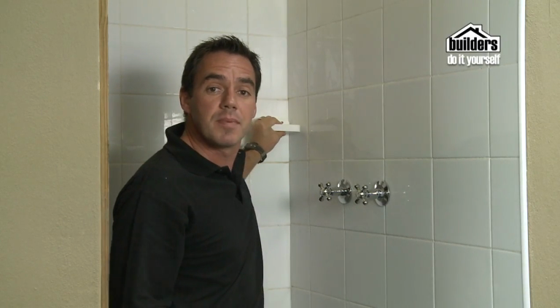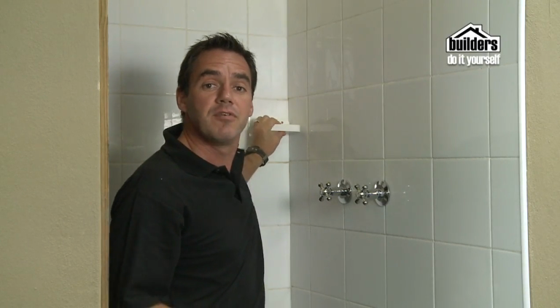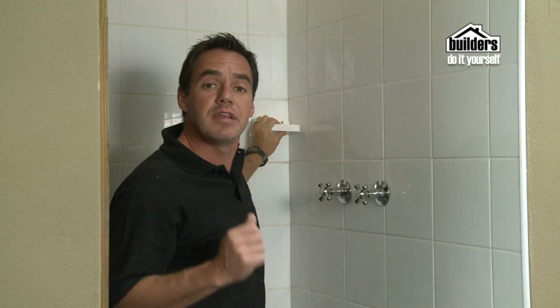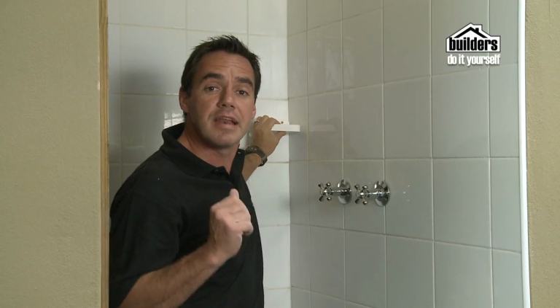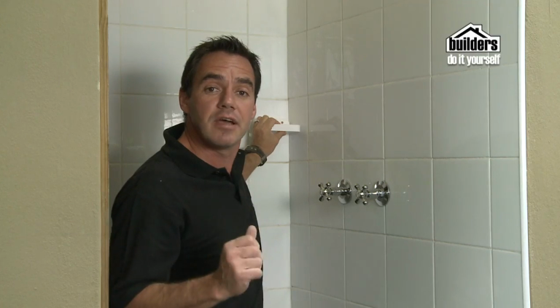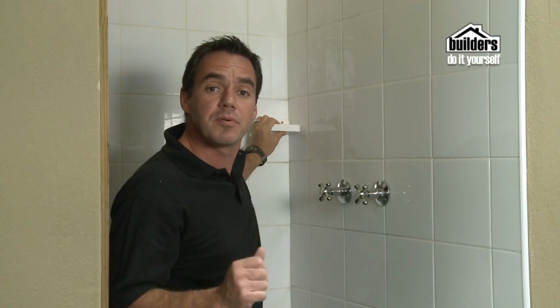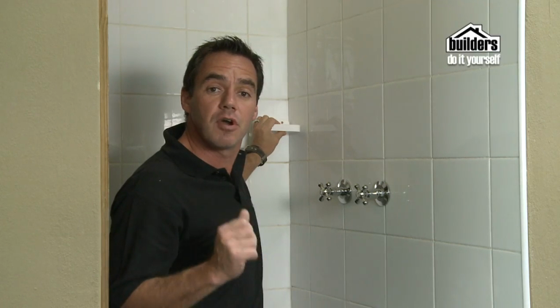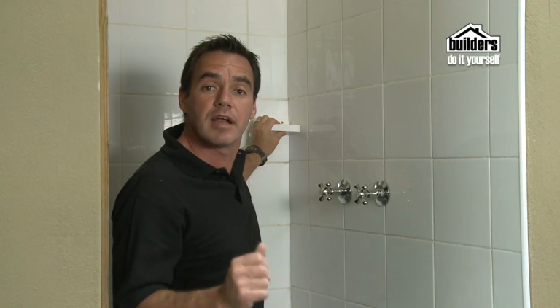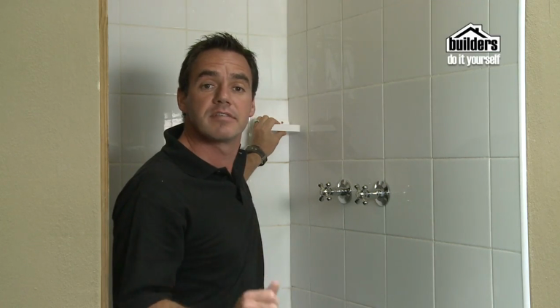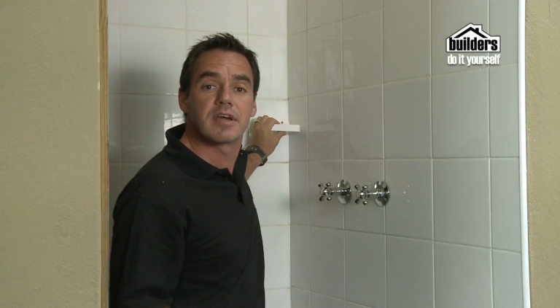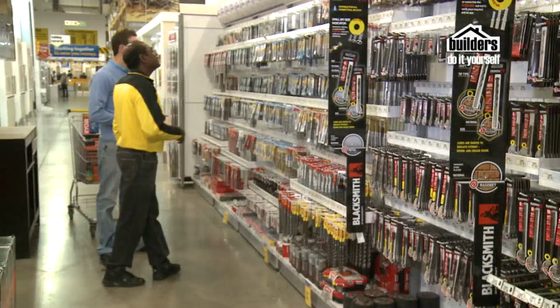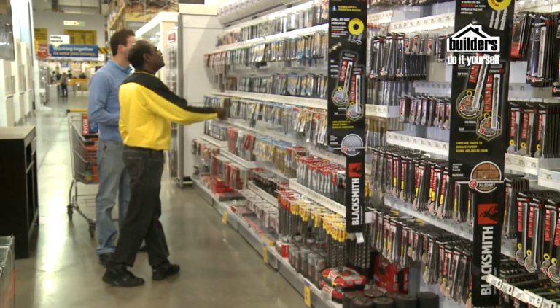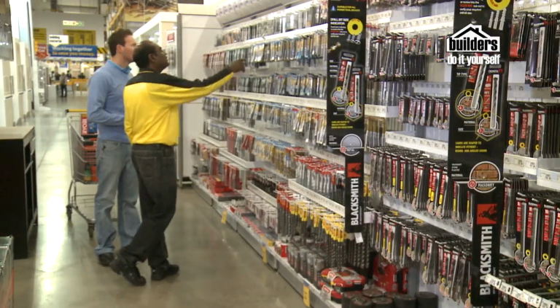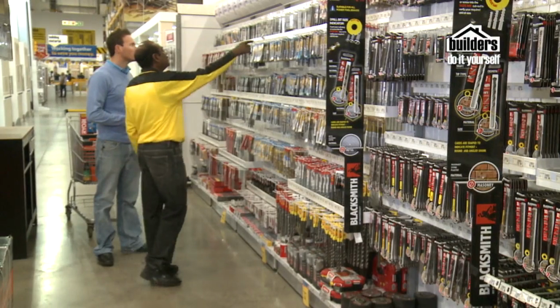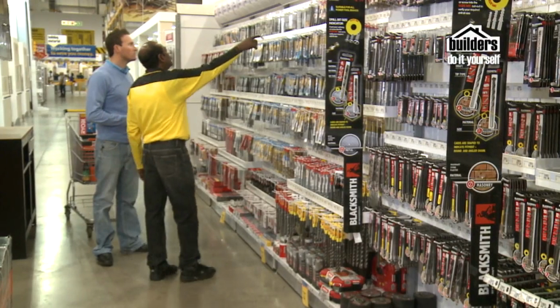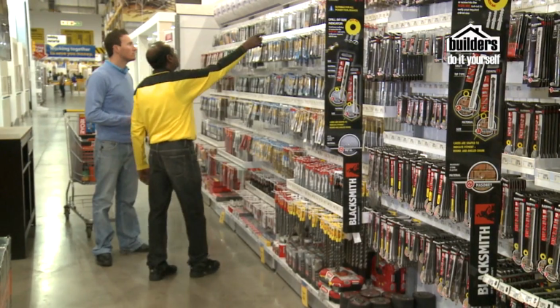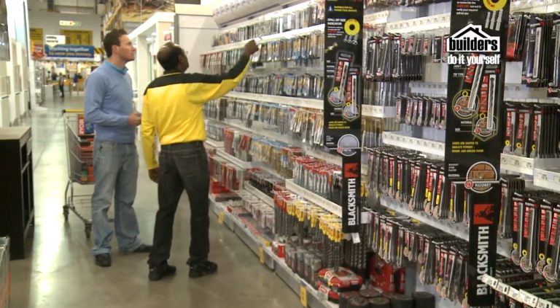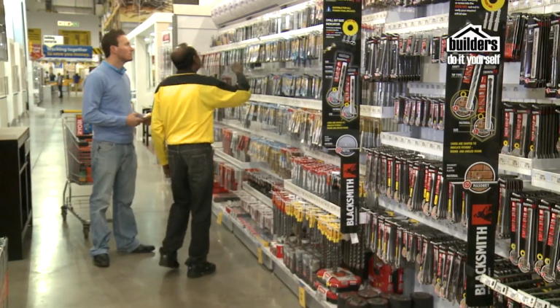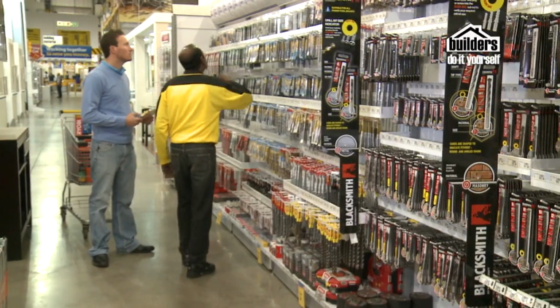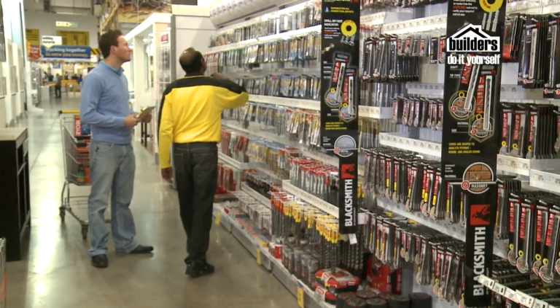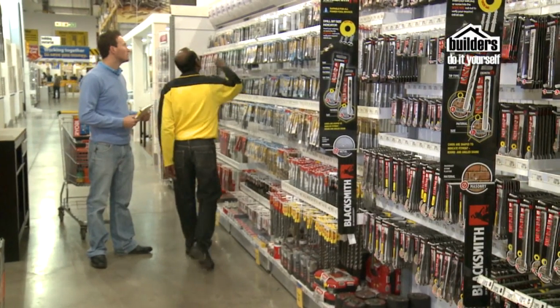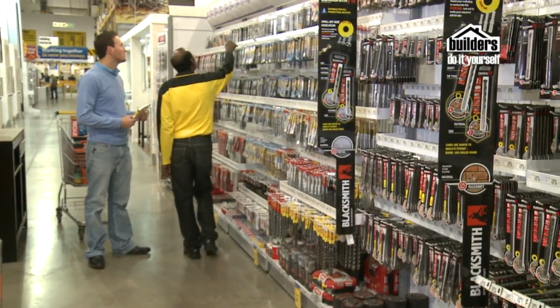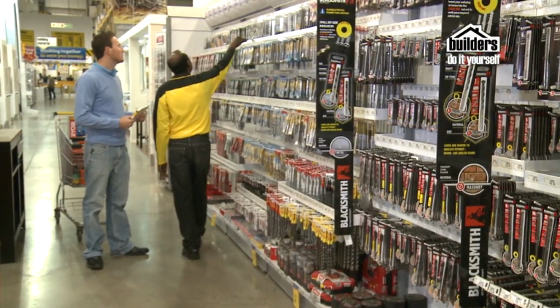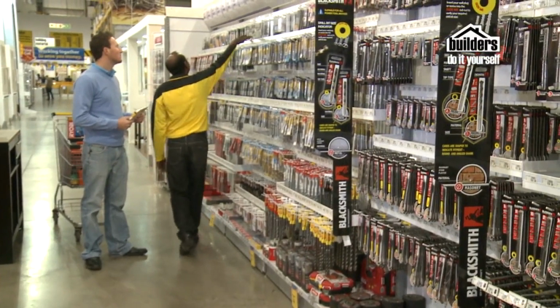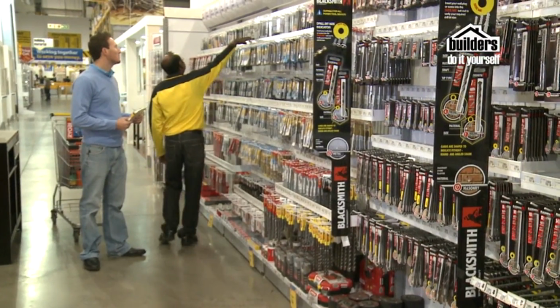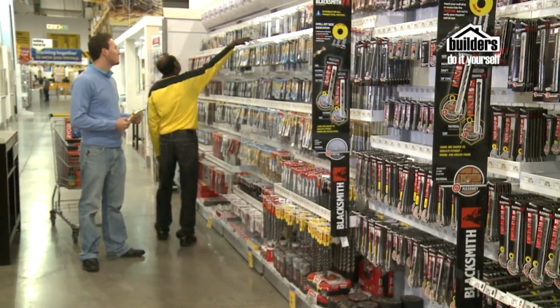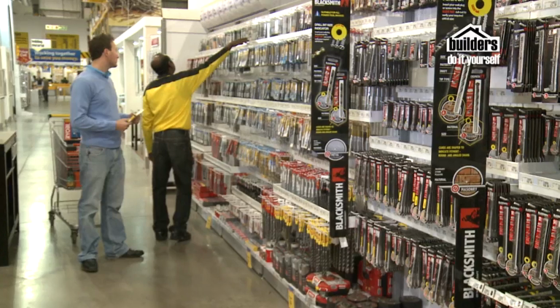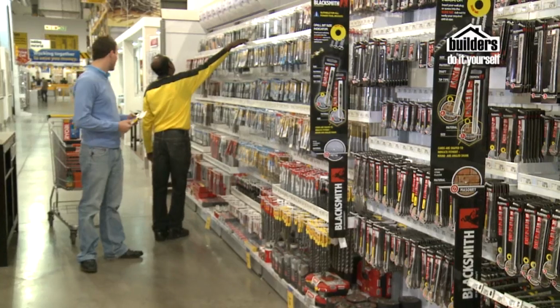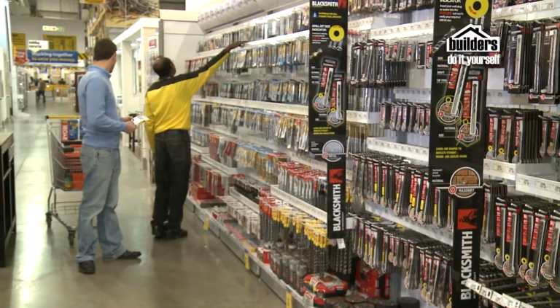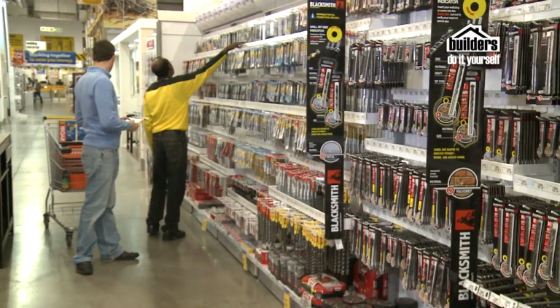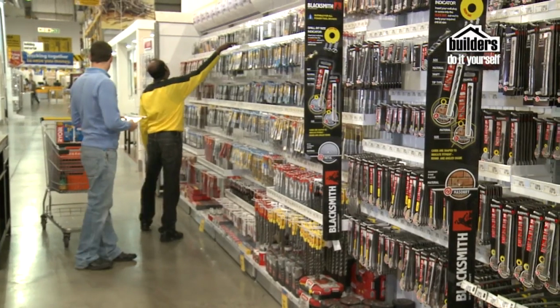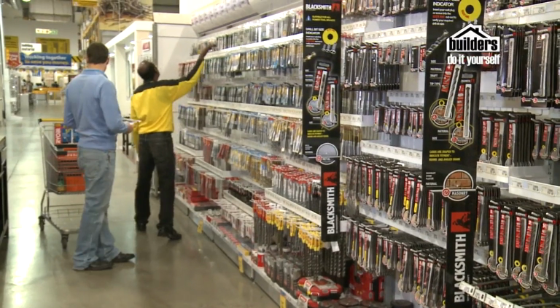Remember, if you need any help, go down and see the guys at Builders — they'll be more than happy to help you and show you what tools you need for drilling into a tile.